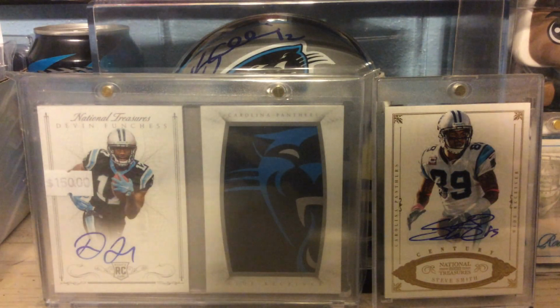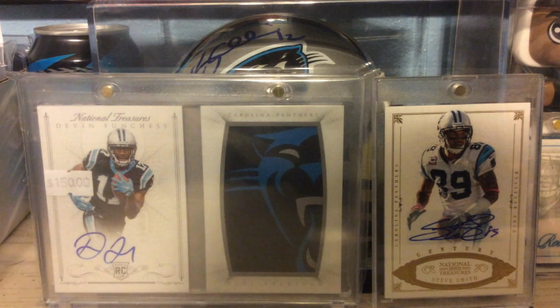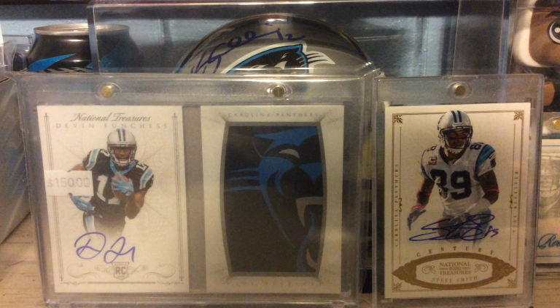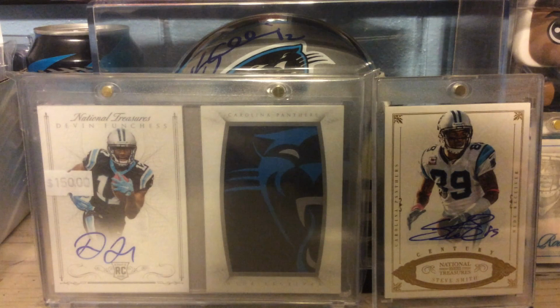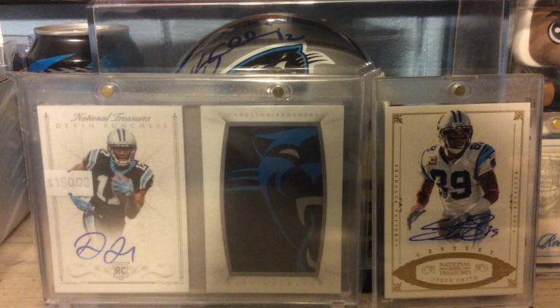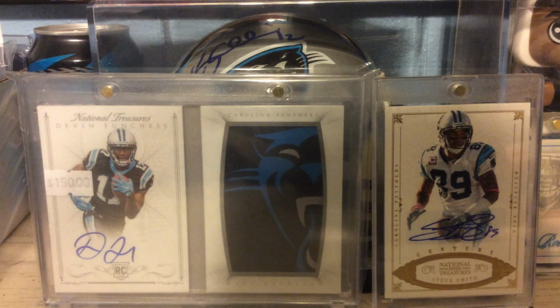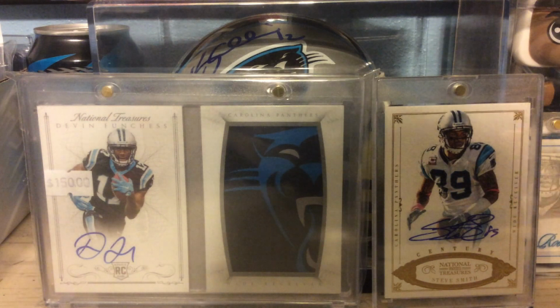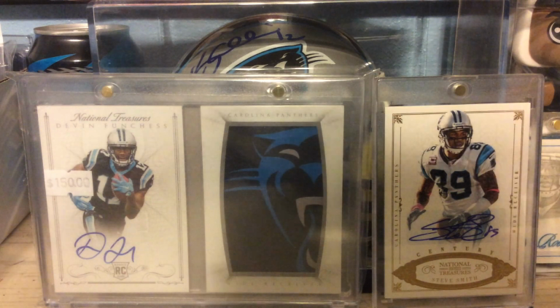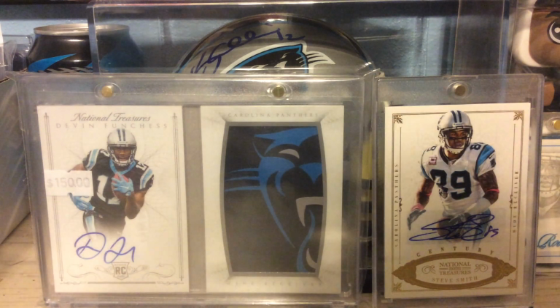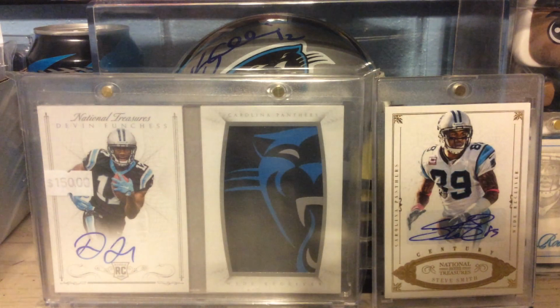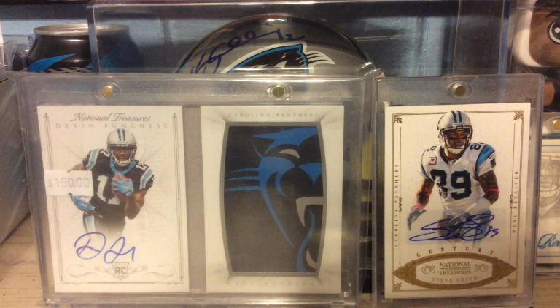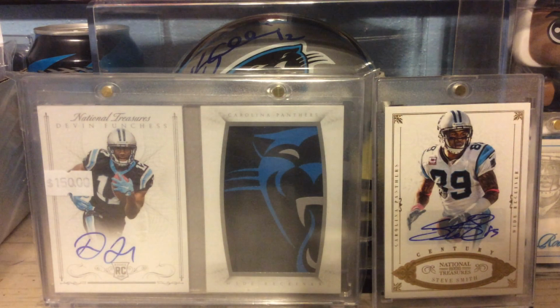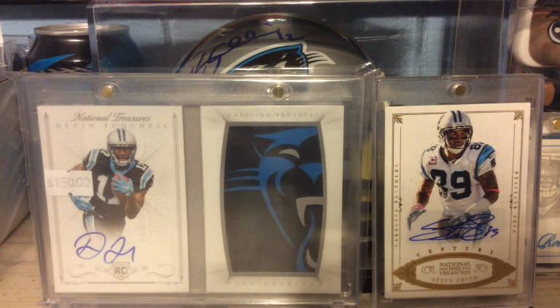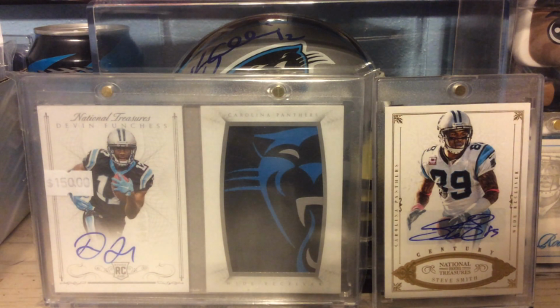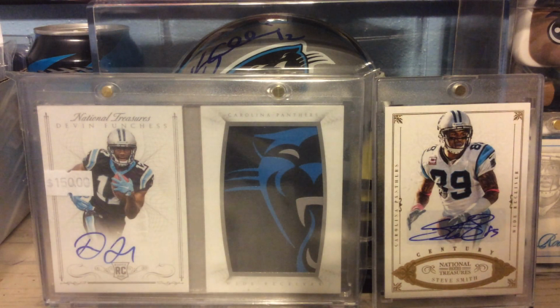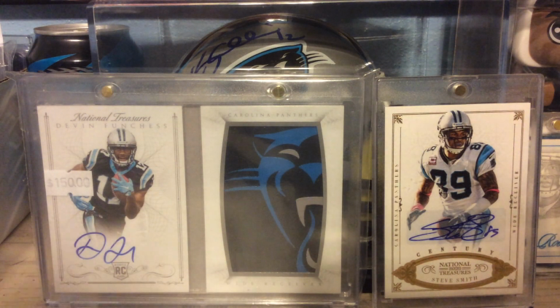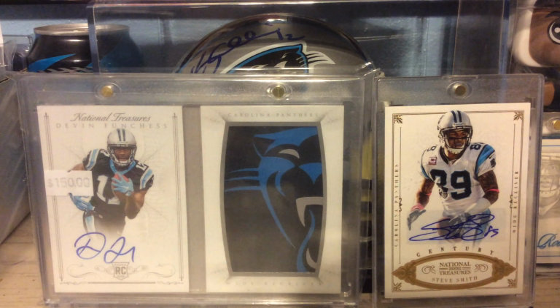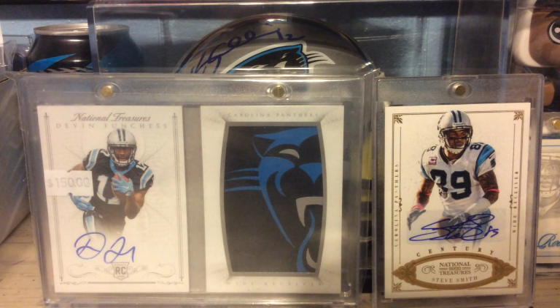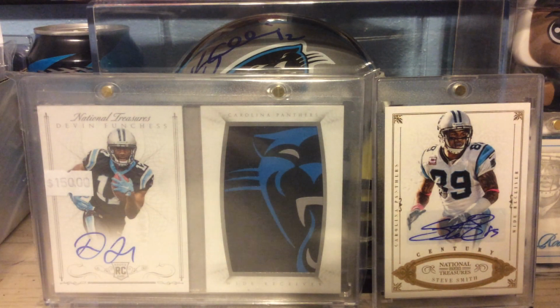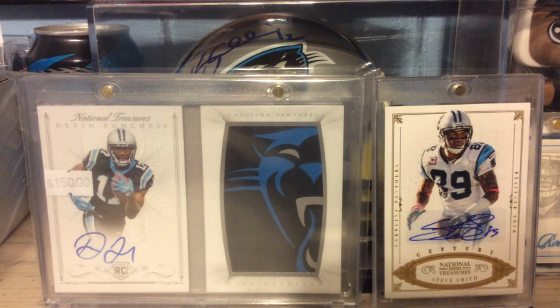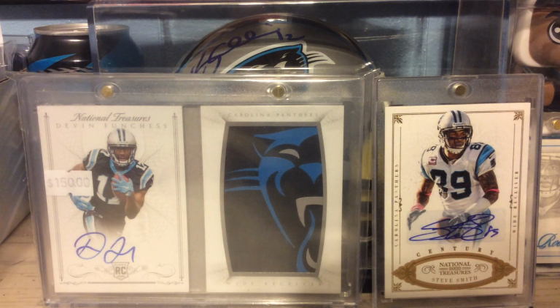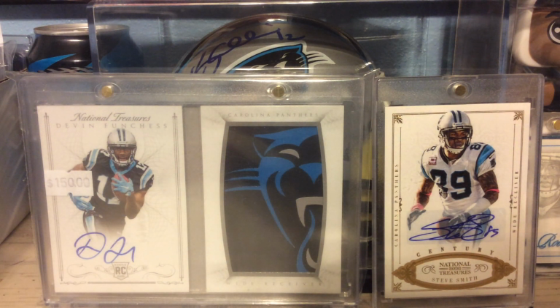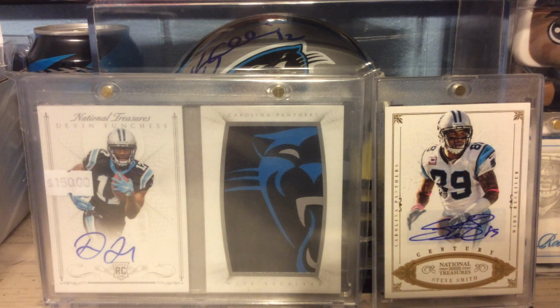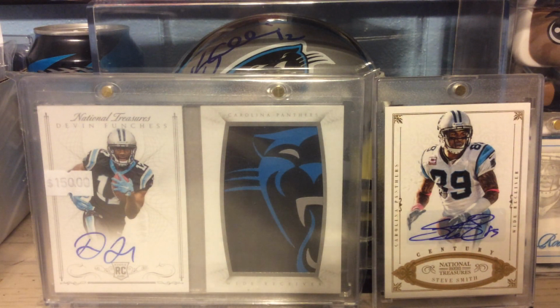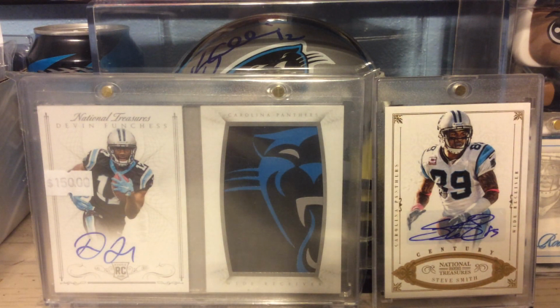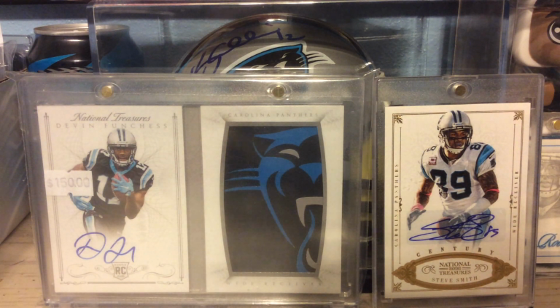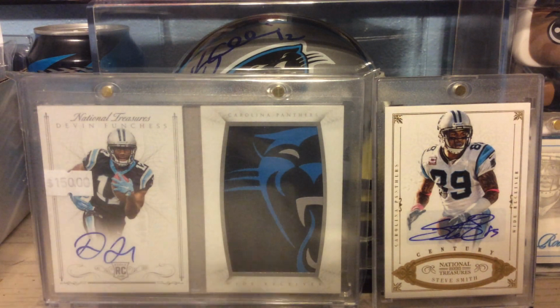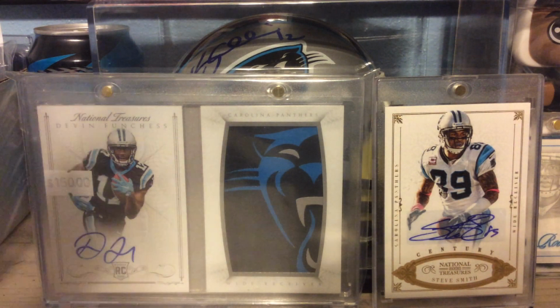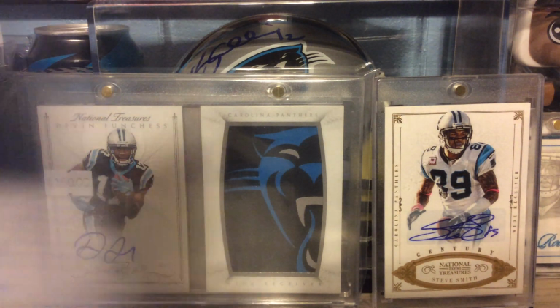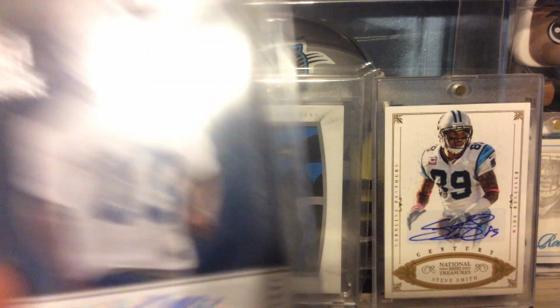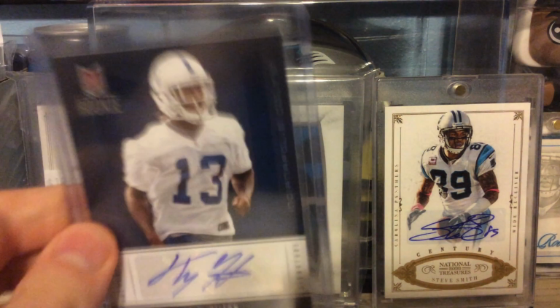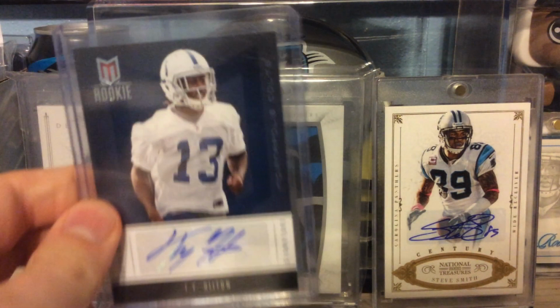From 2012 Momentum, this is a T.Y. Hilton Rookie Auto, numbered to 299.